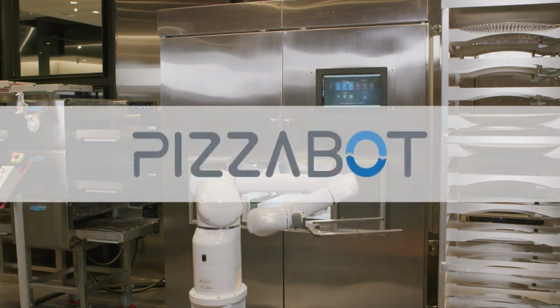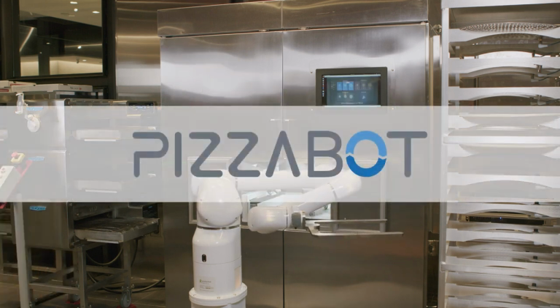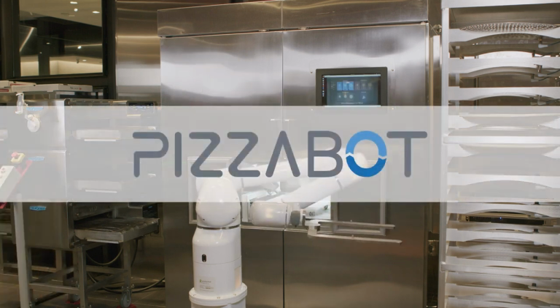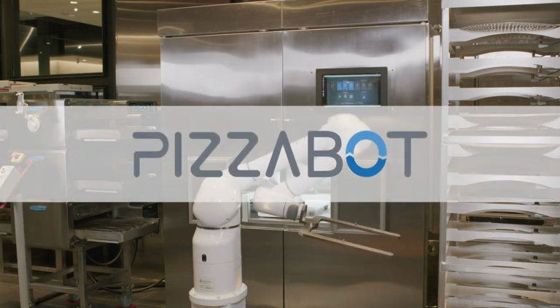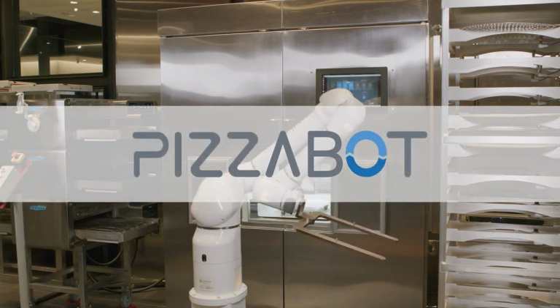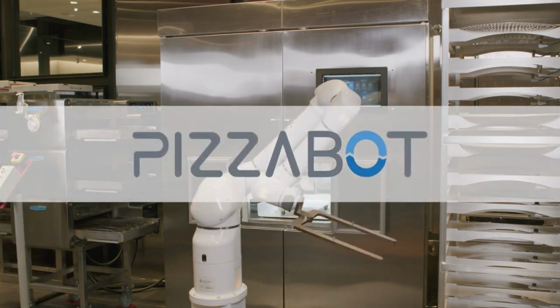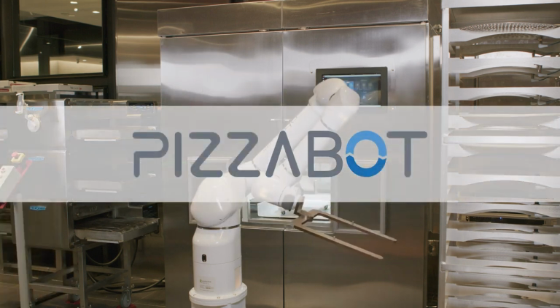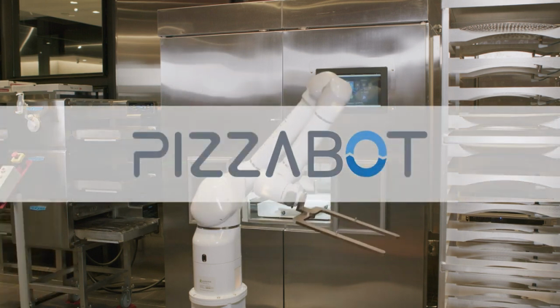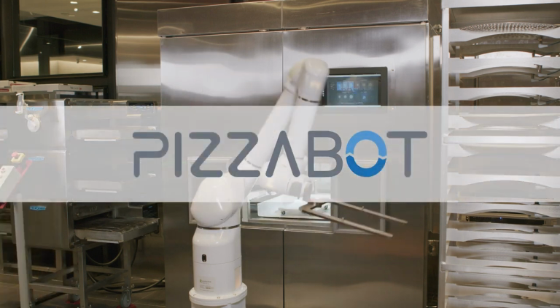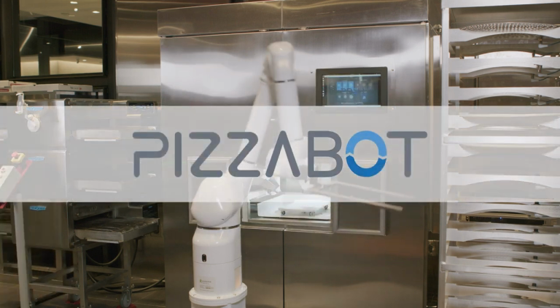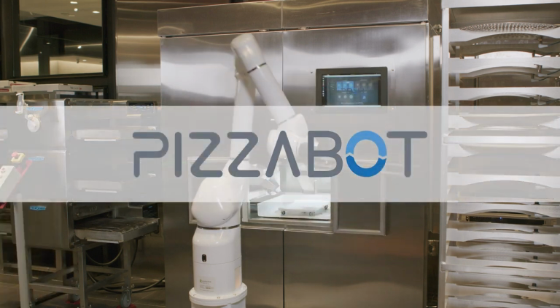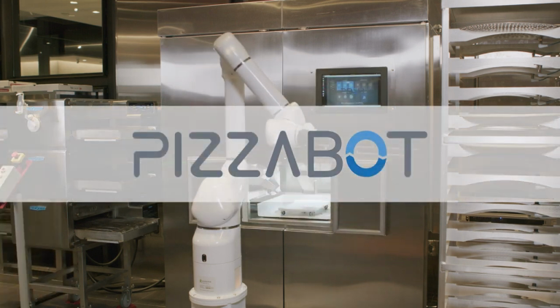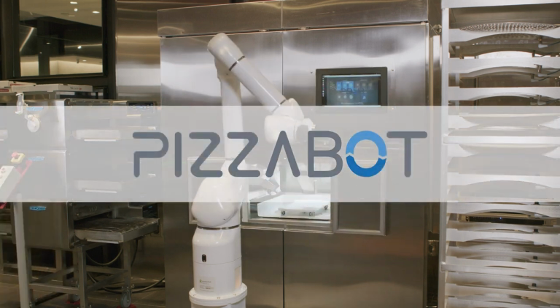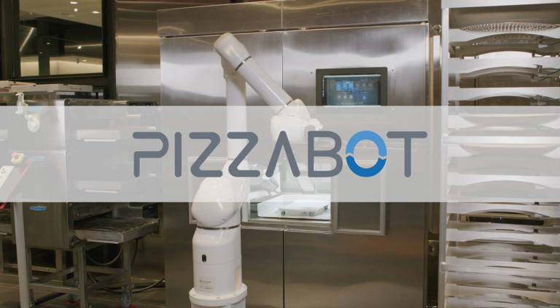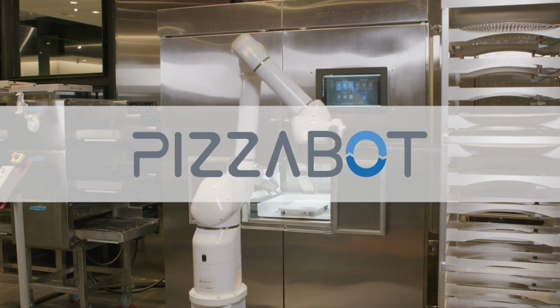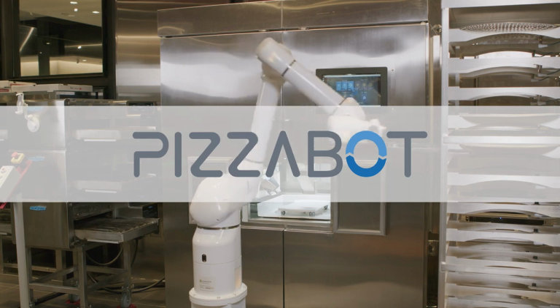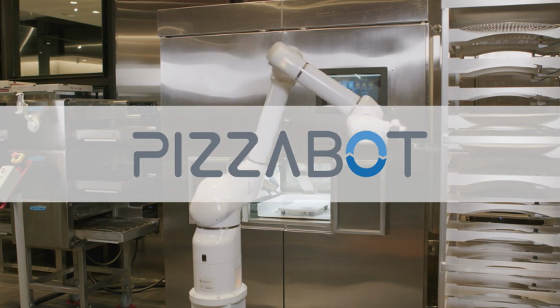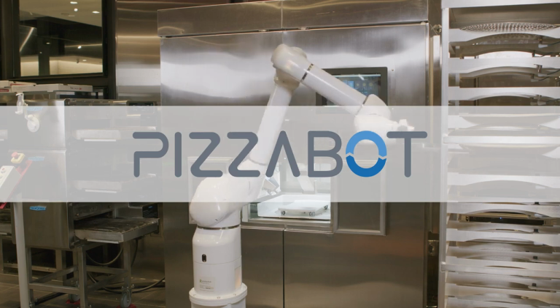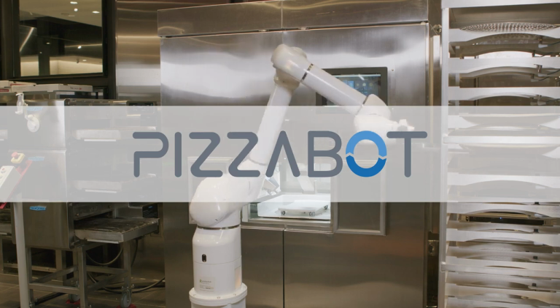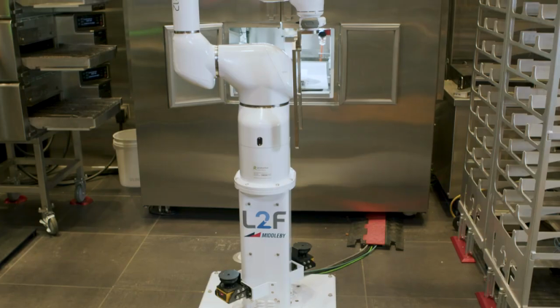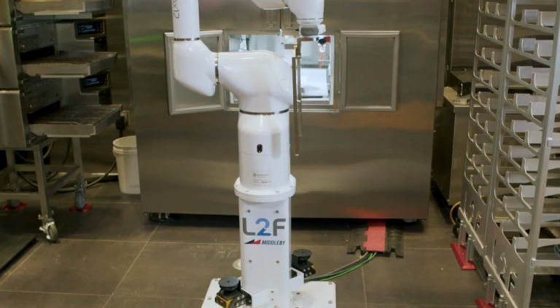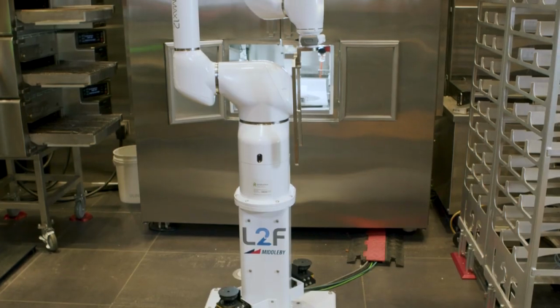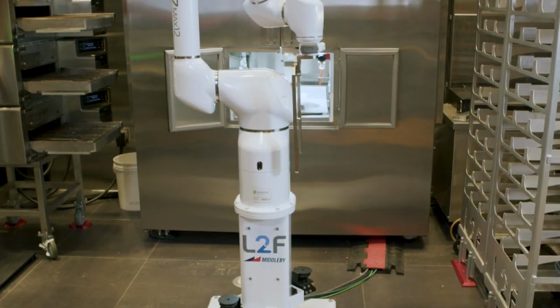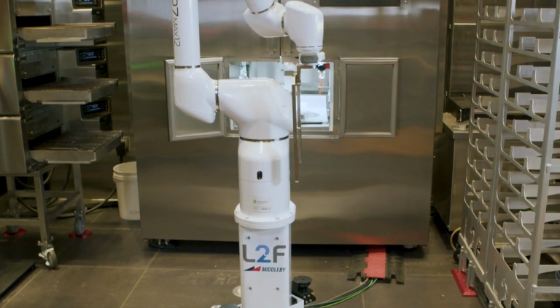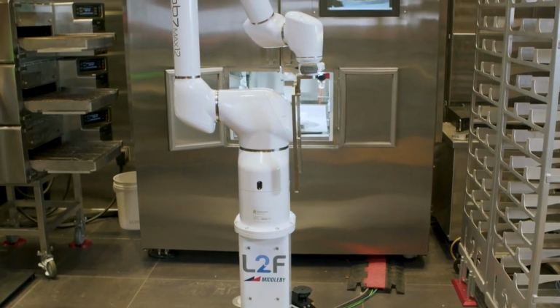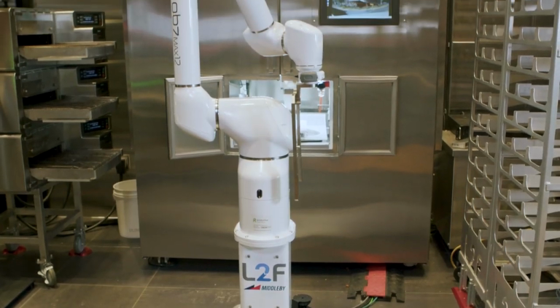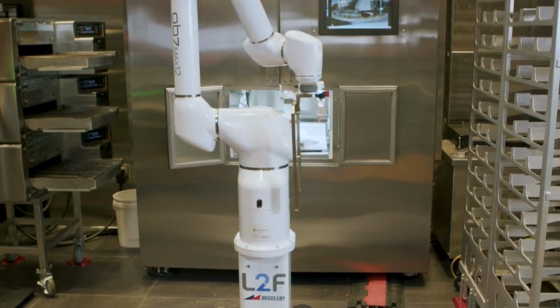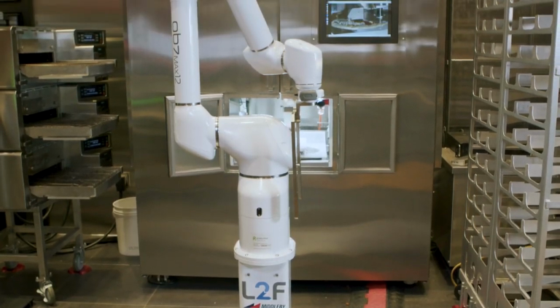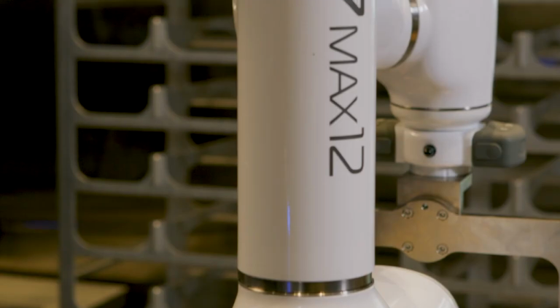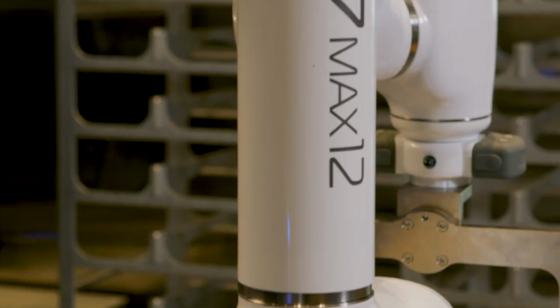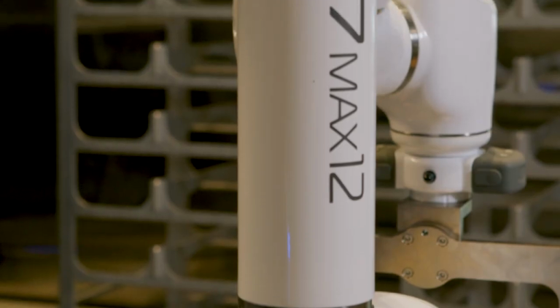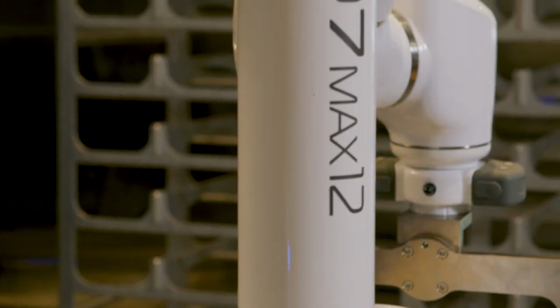Automation has now made creating pizzas more efficient and consistent. Let PizzaBot take your kitchen to the next level.